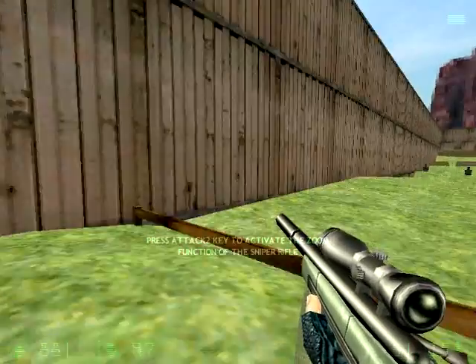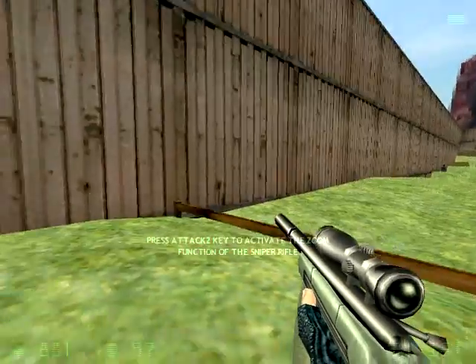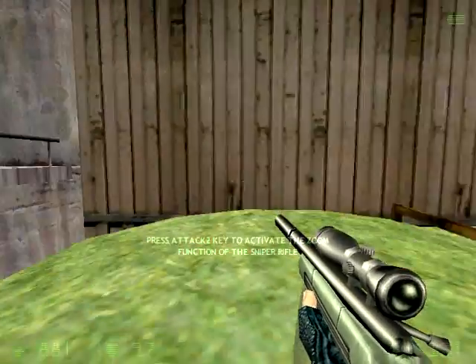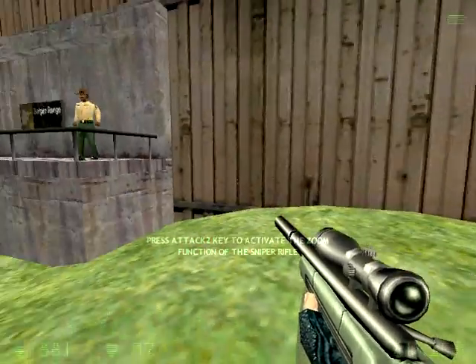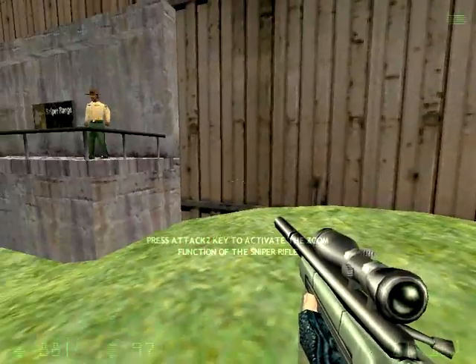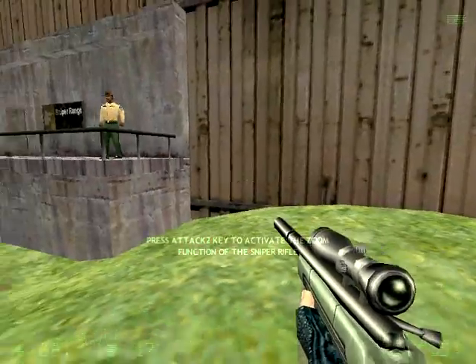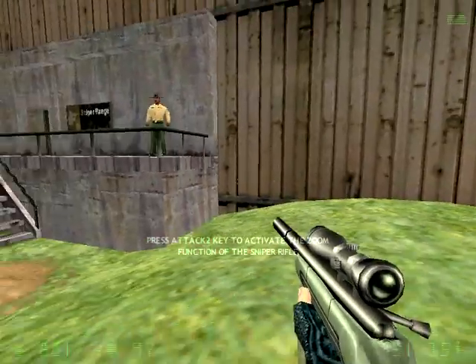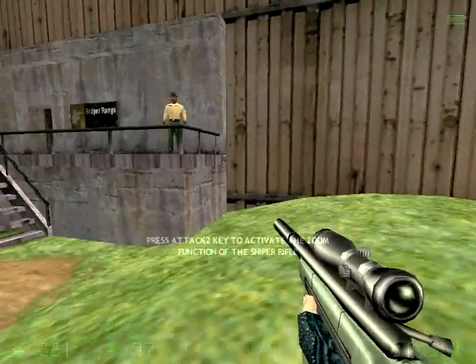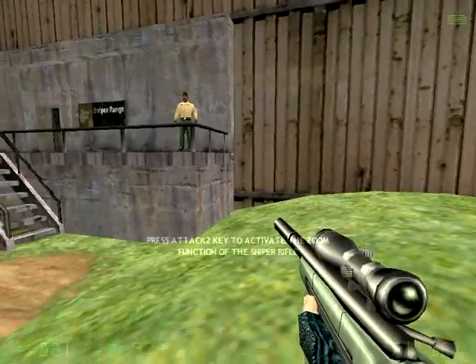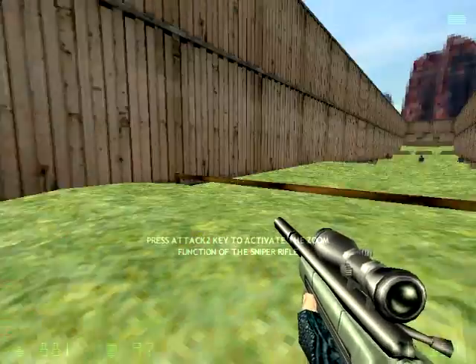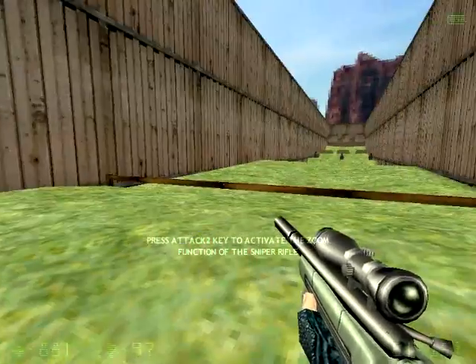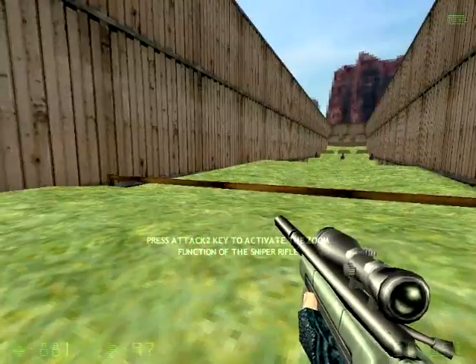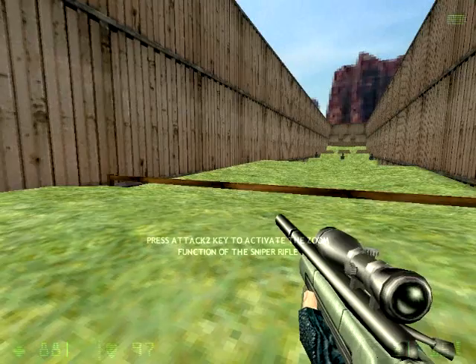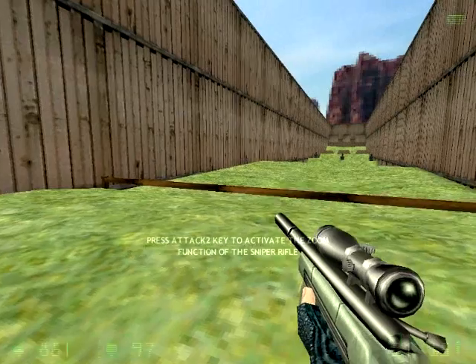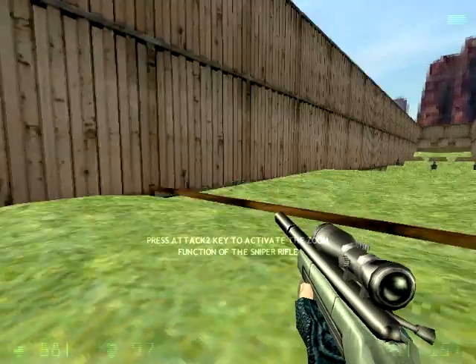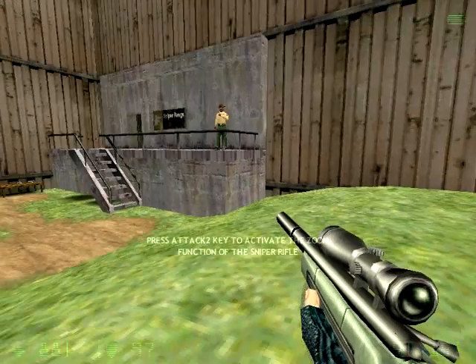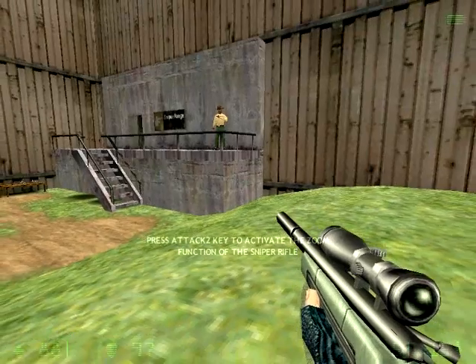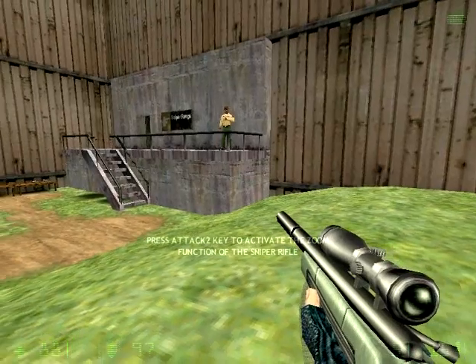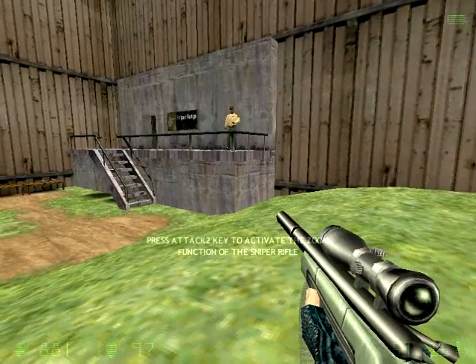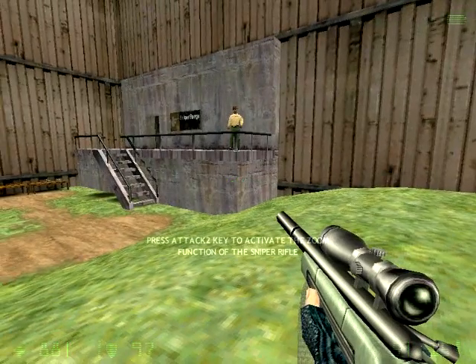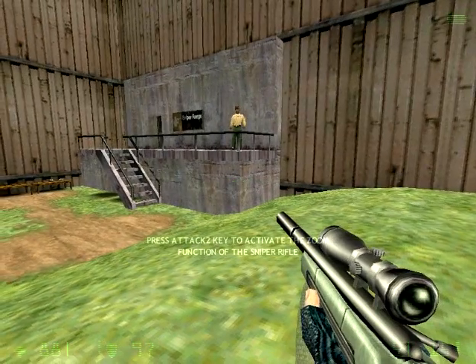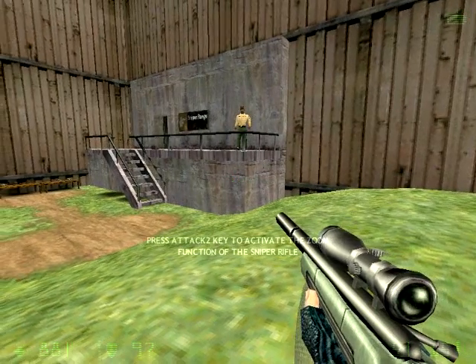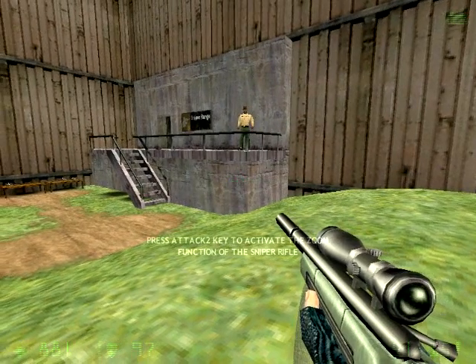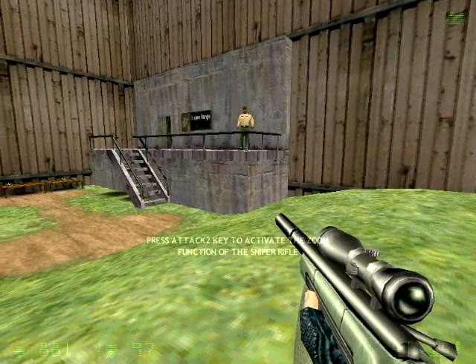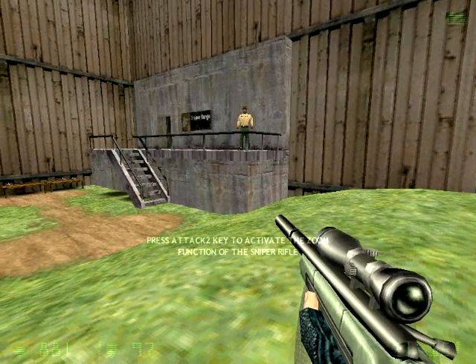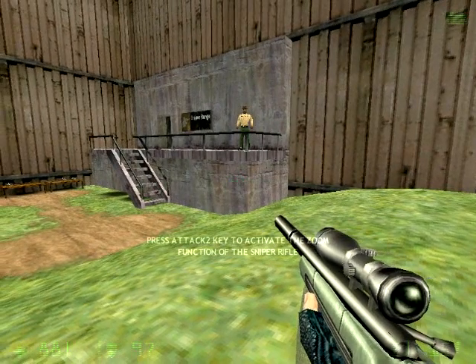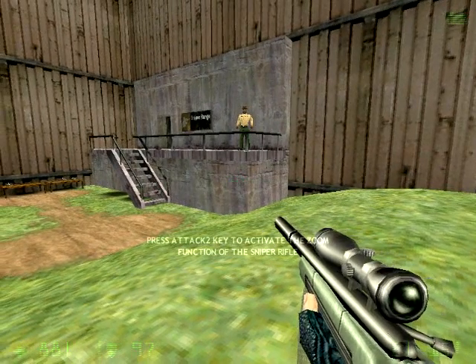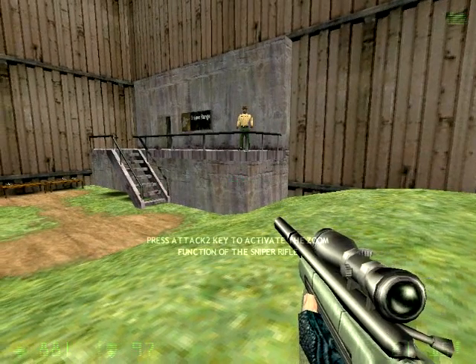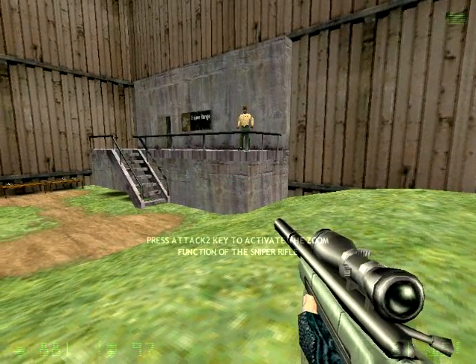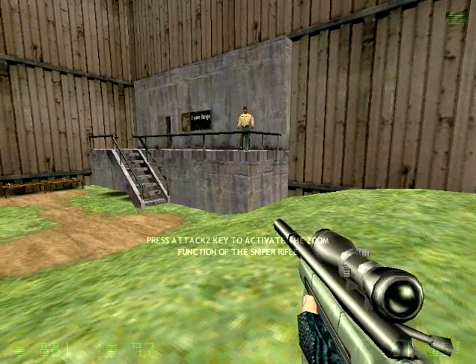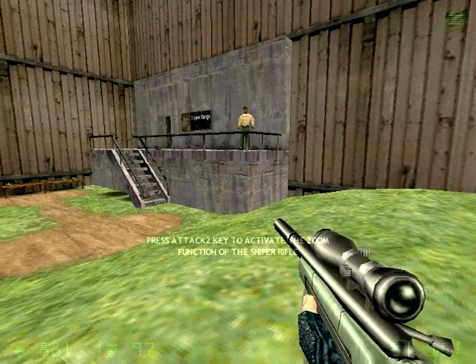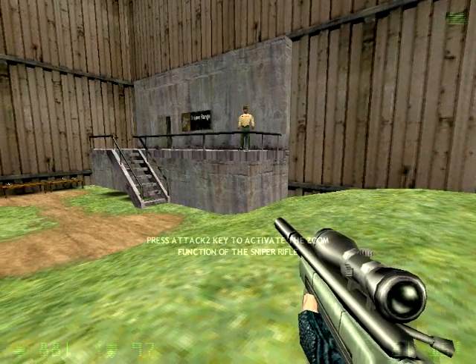You will notice three stationary targets partially concealed in the distance. Hit each of these targets to advance to the next stage of targets.